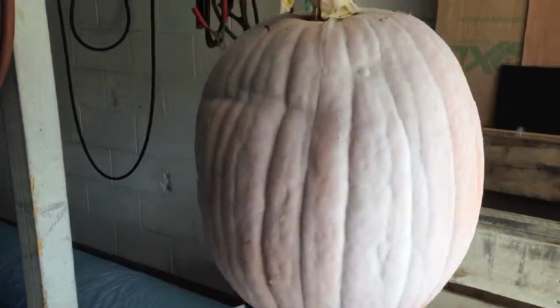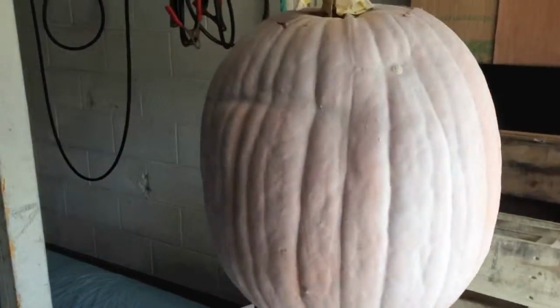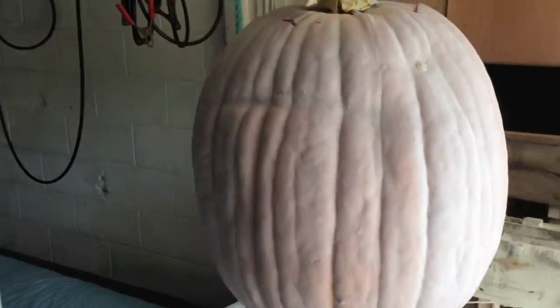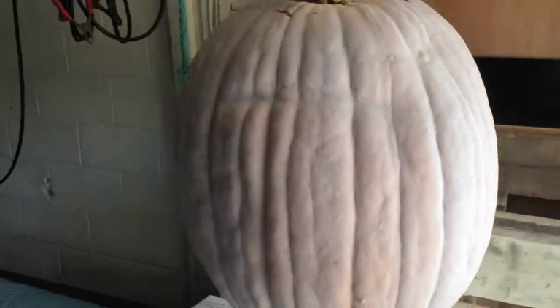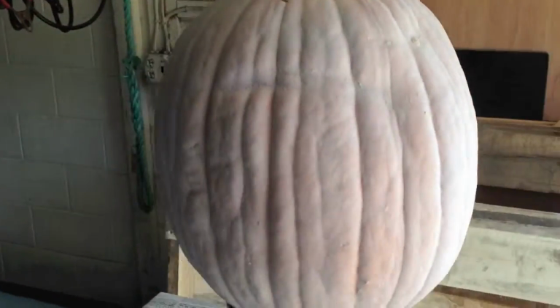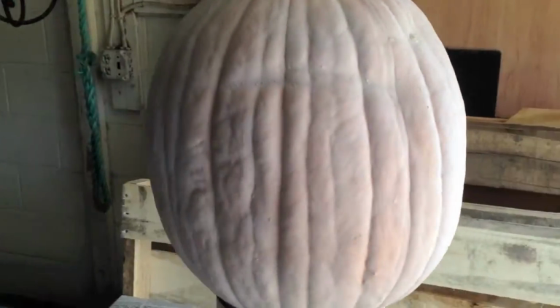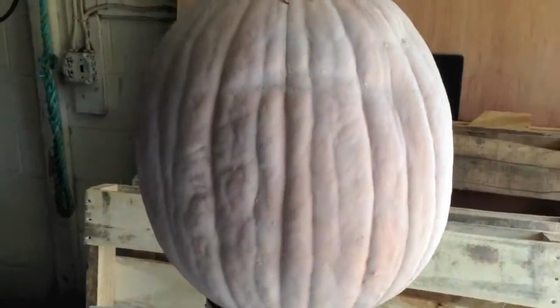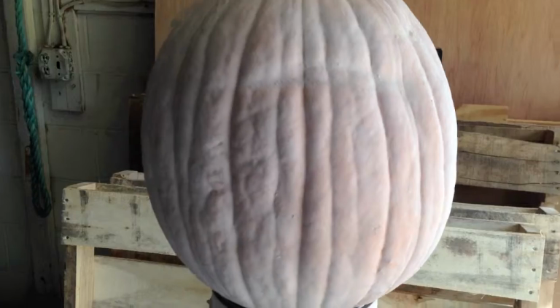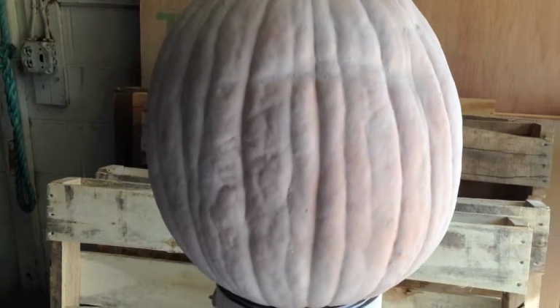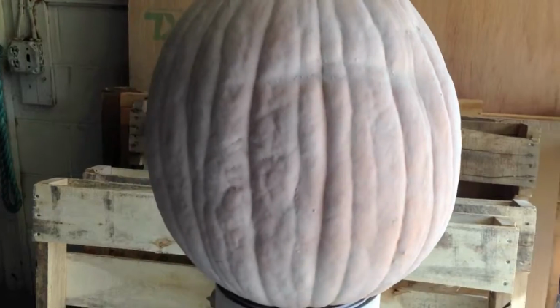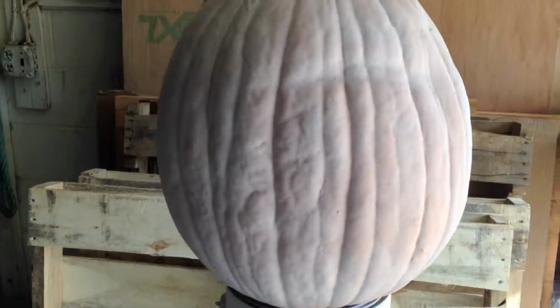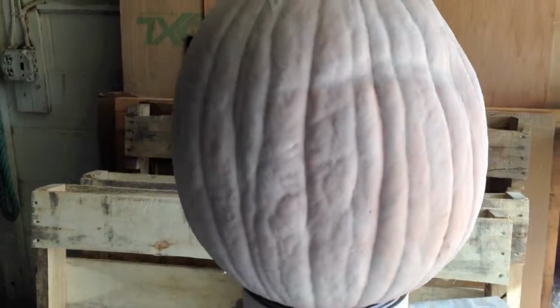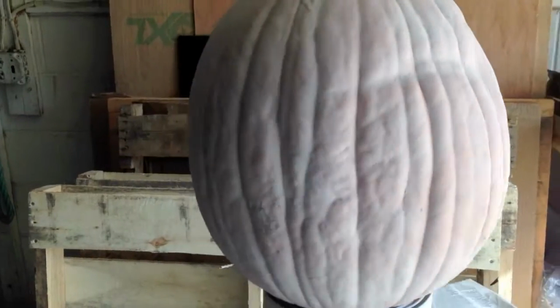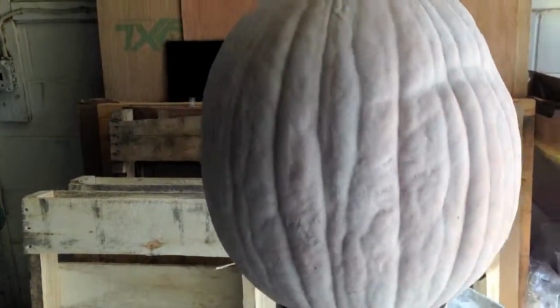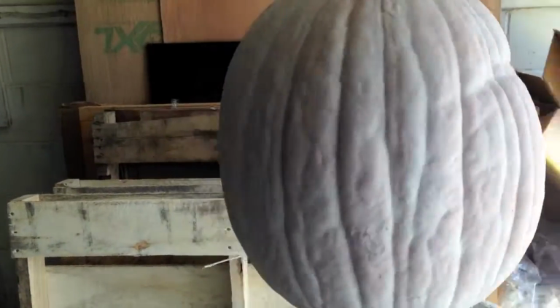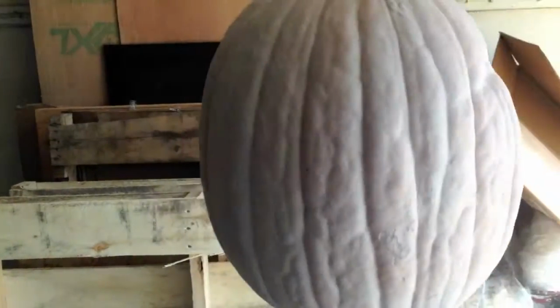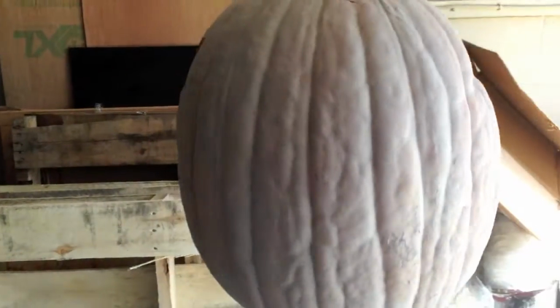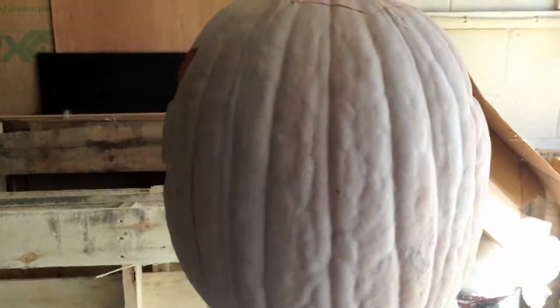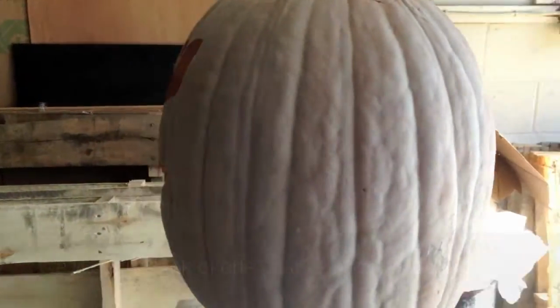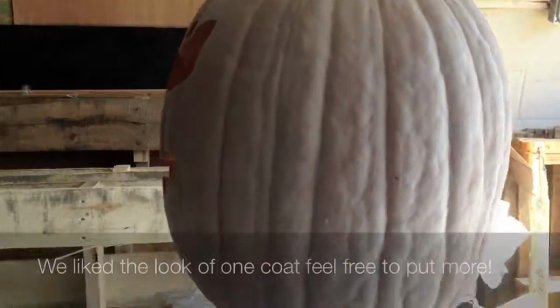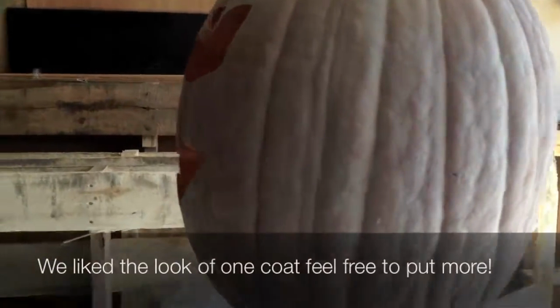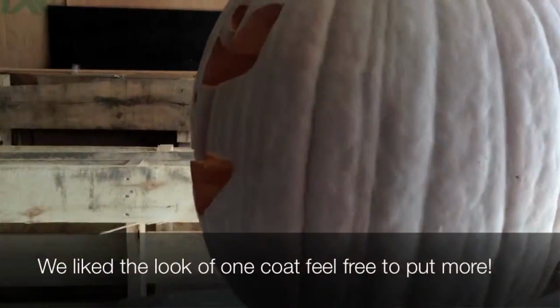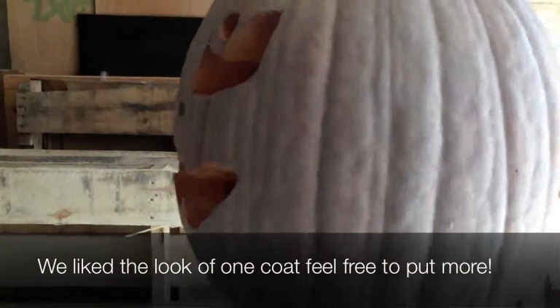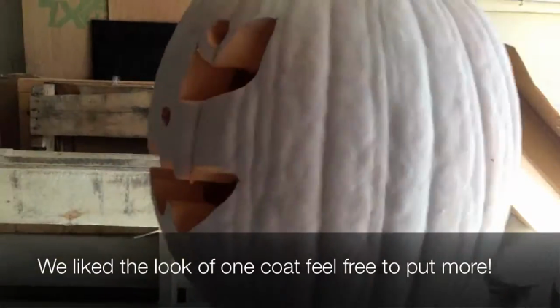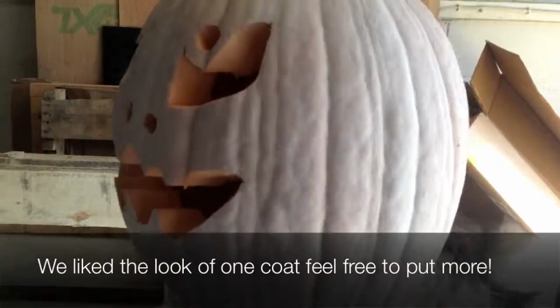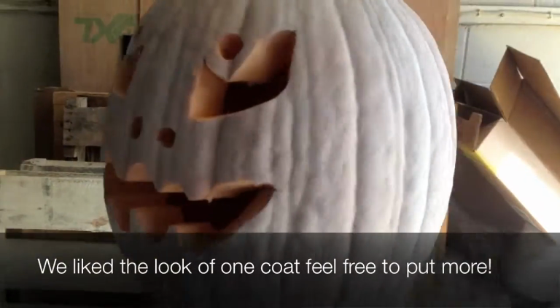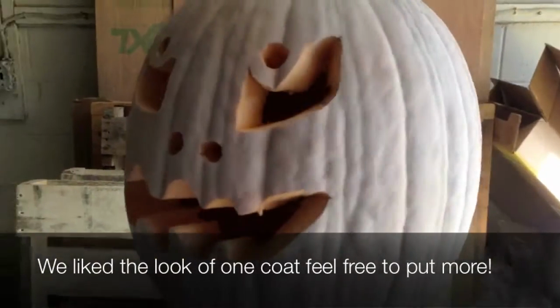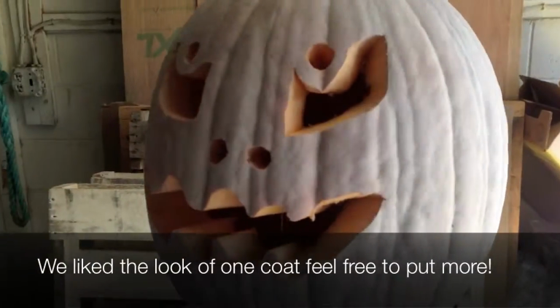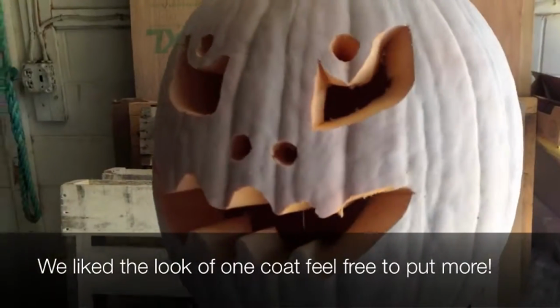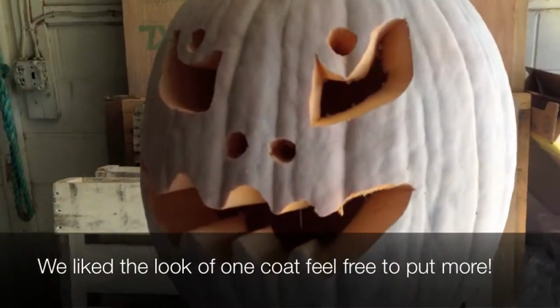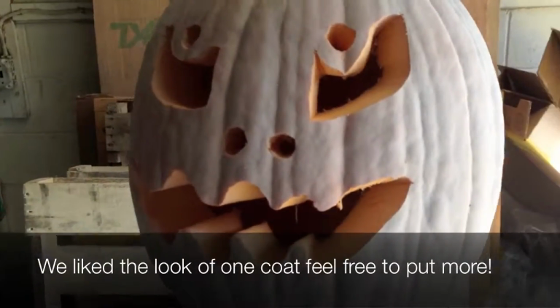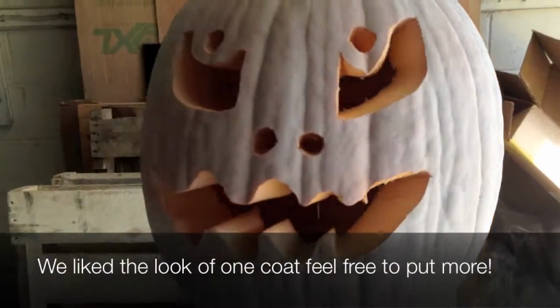And there is a freshly painted white pumpkin for that ghostly Halloween finish.